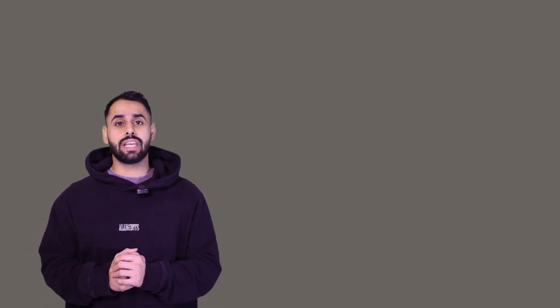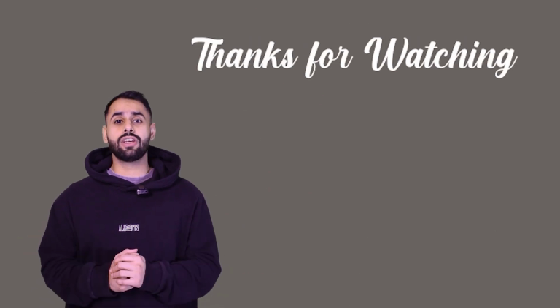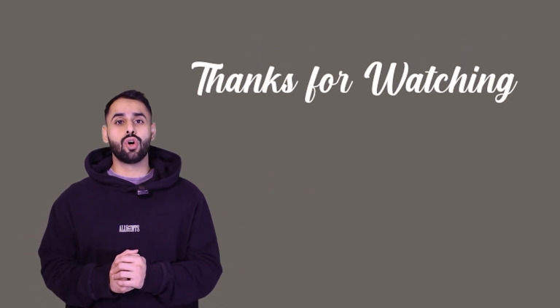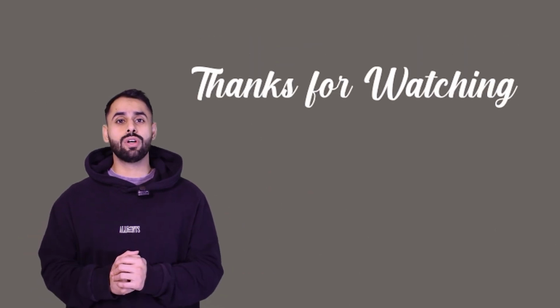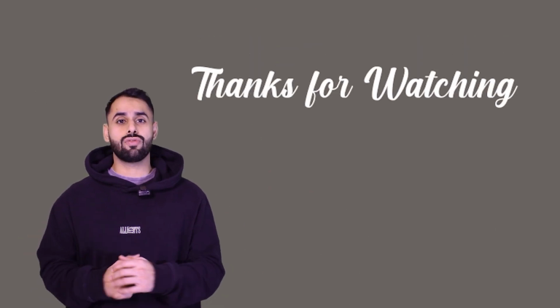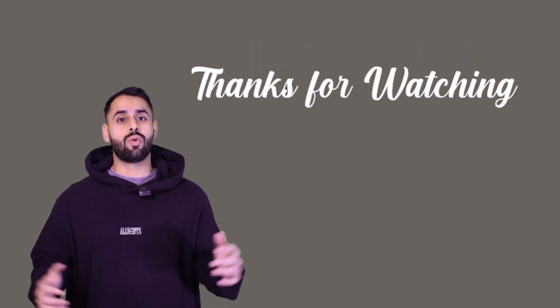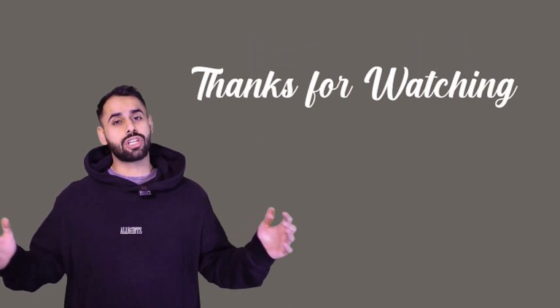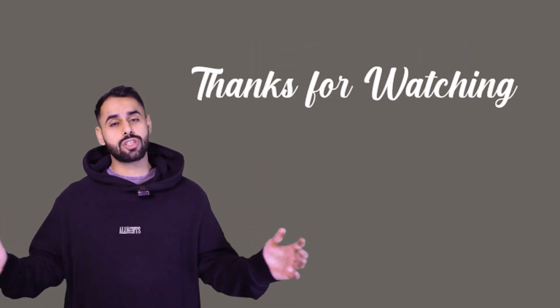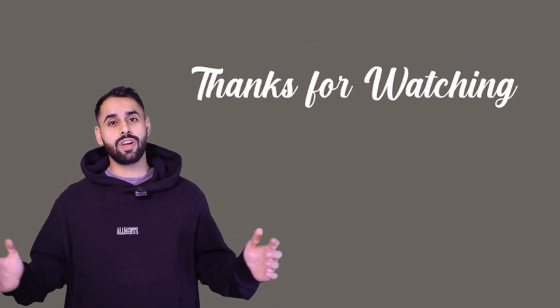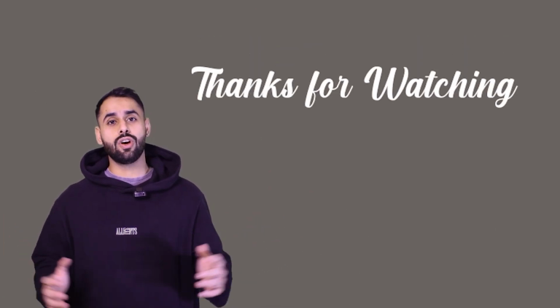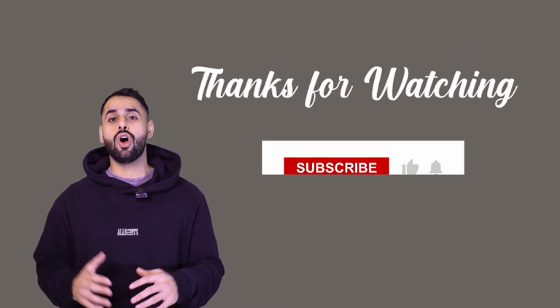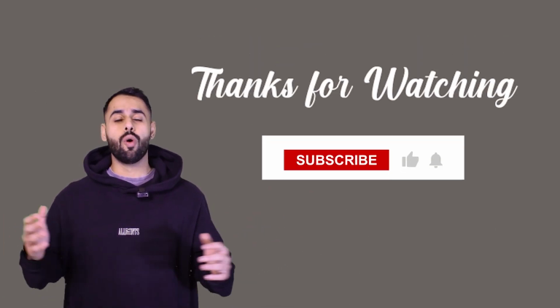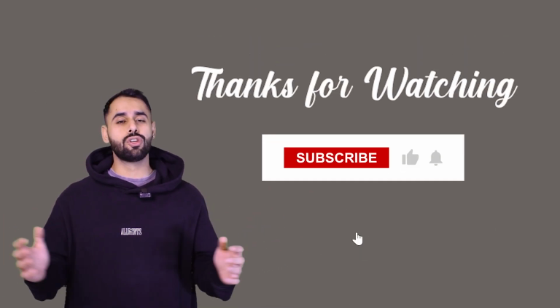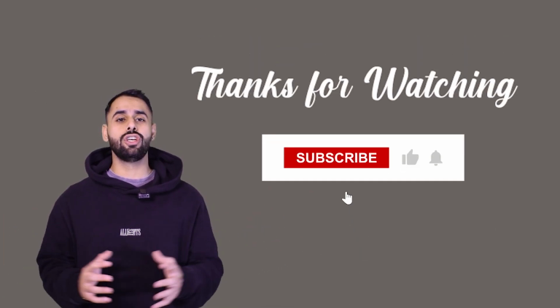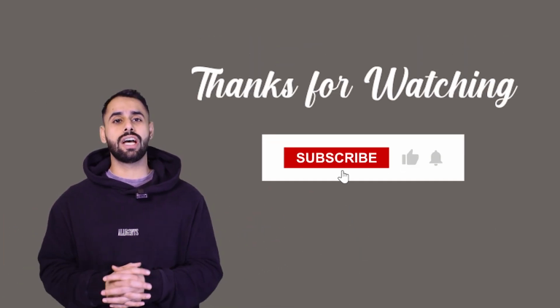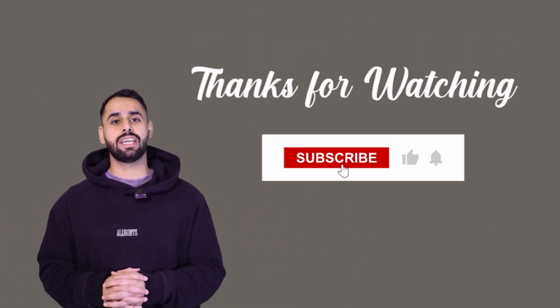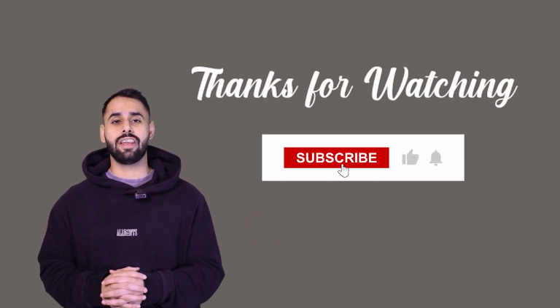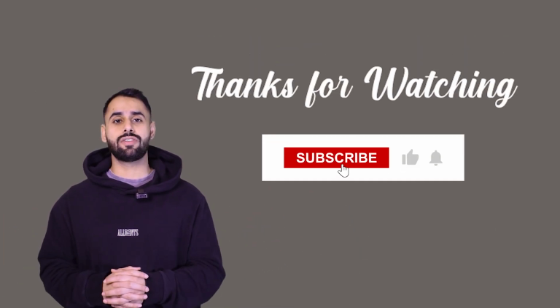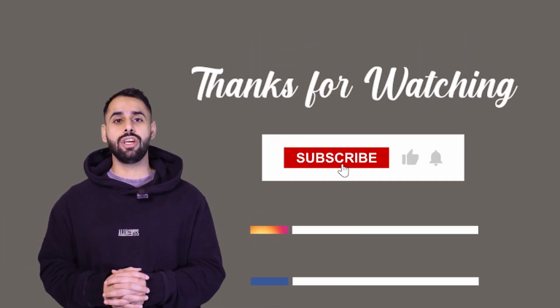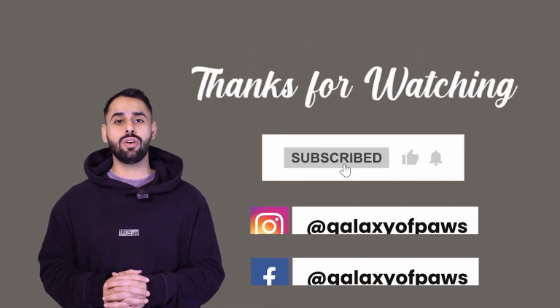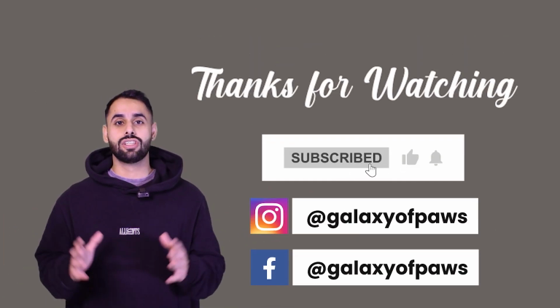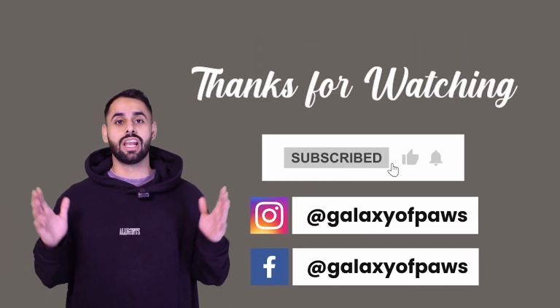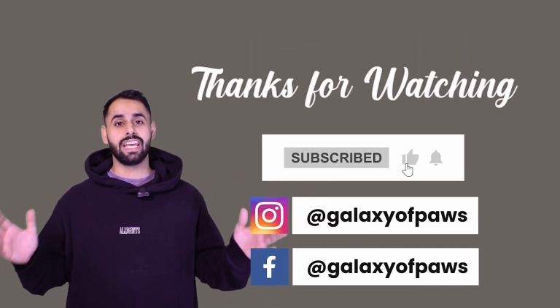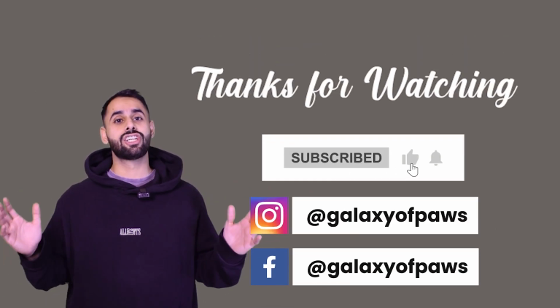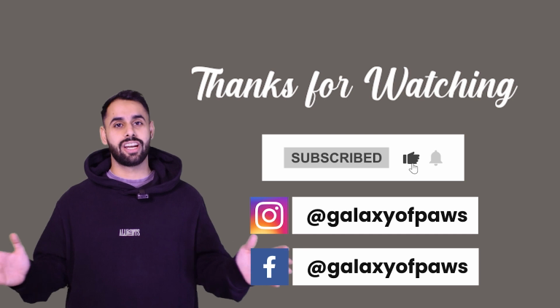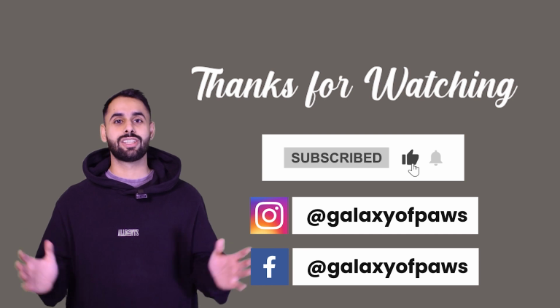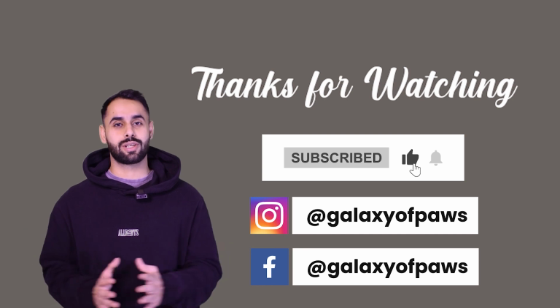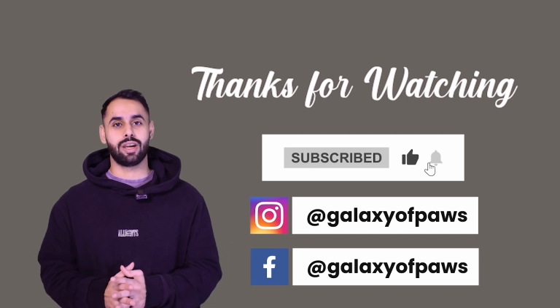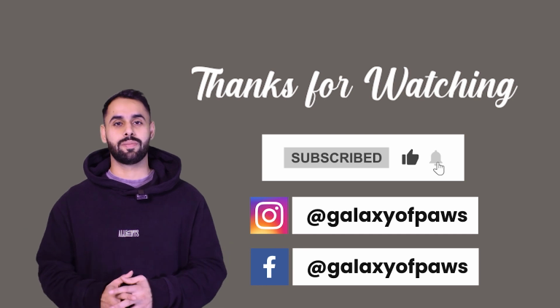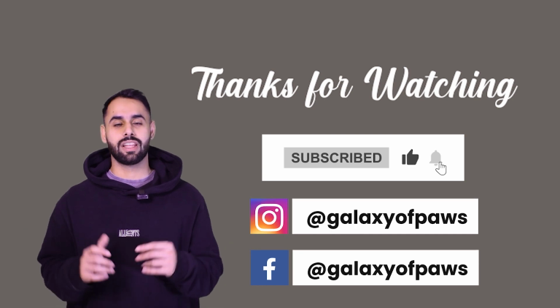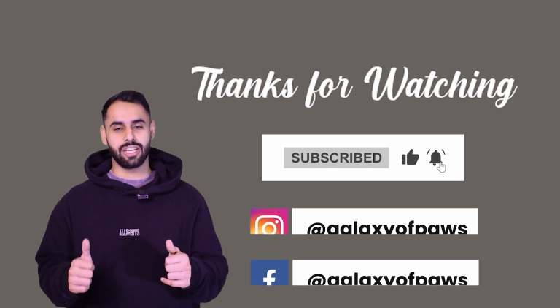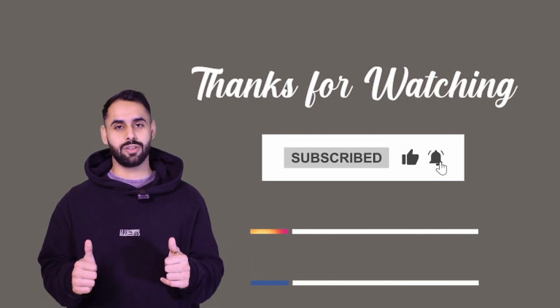Thank you so much for watching this video. Hope to see you guys in the next video. Like, share and subscribe. Thank you.